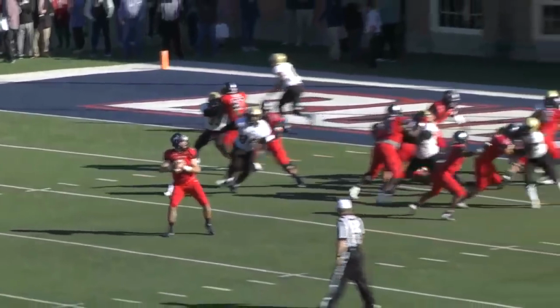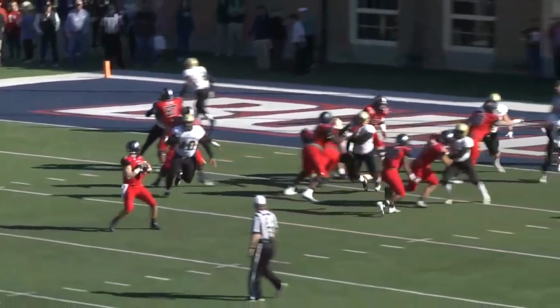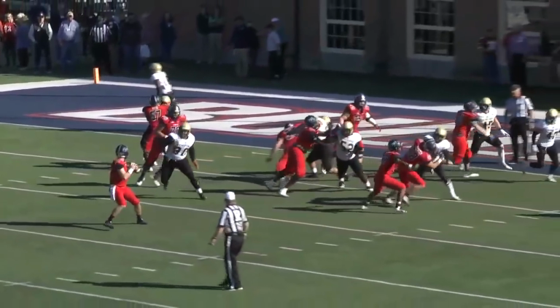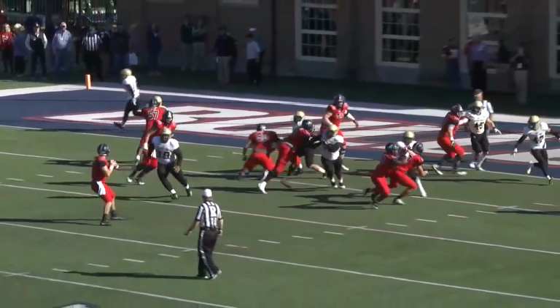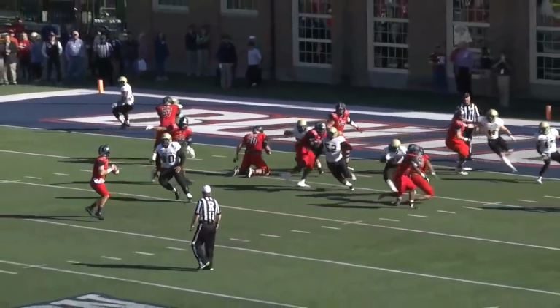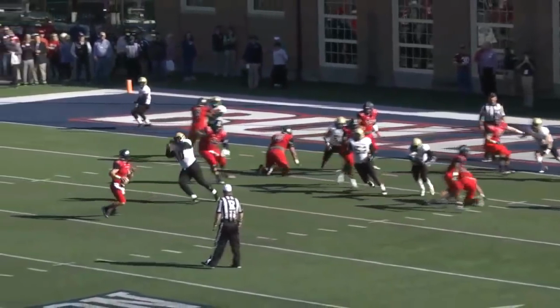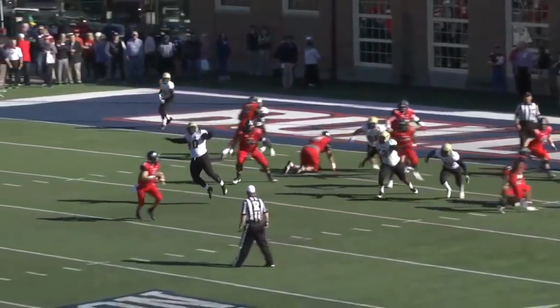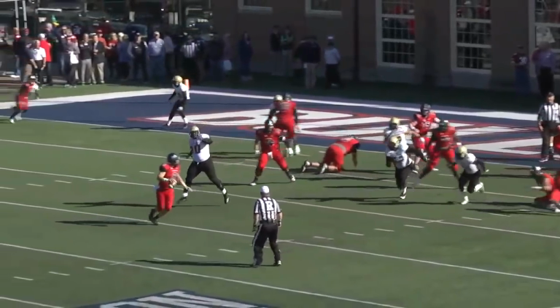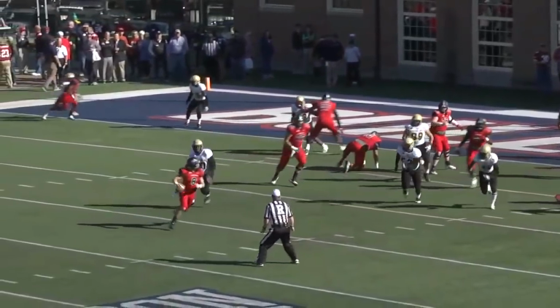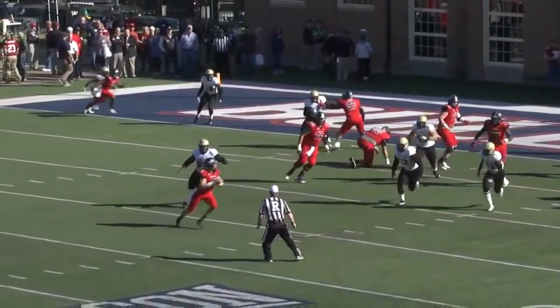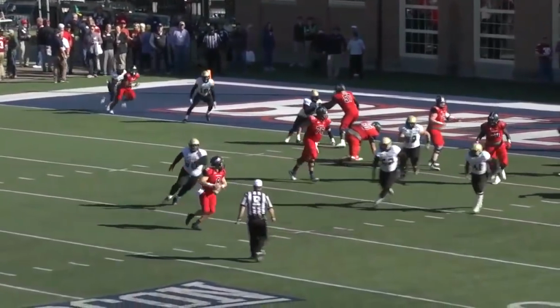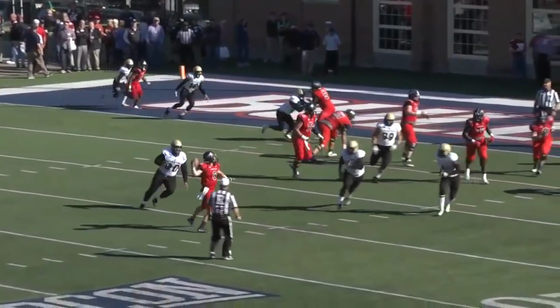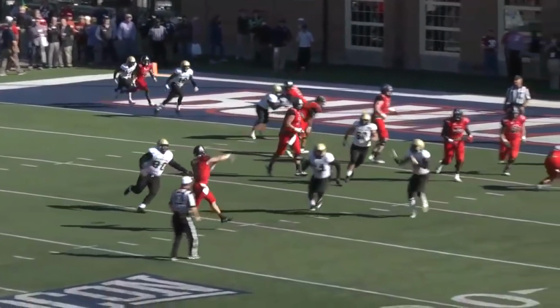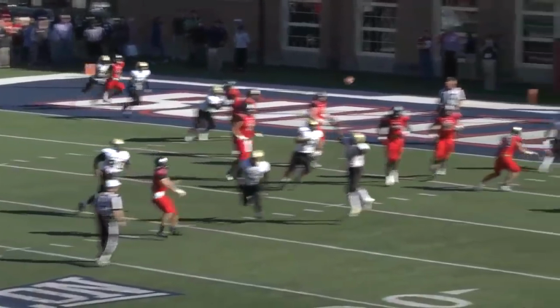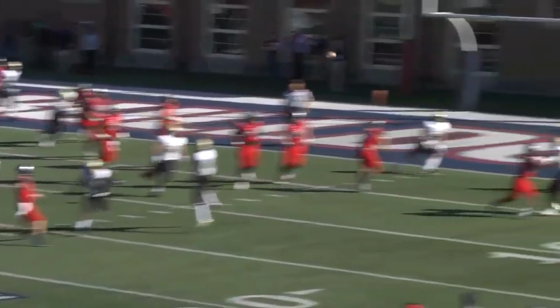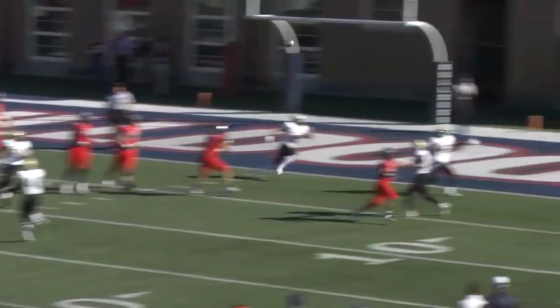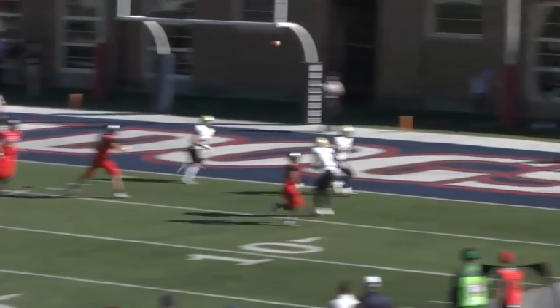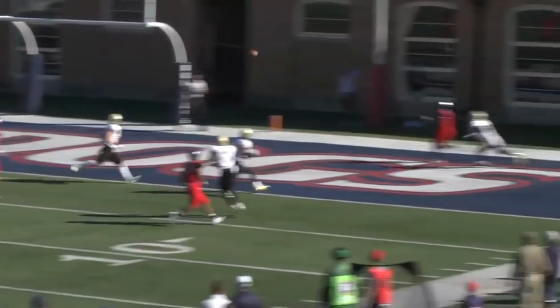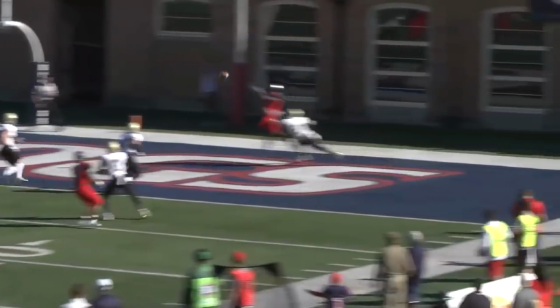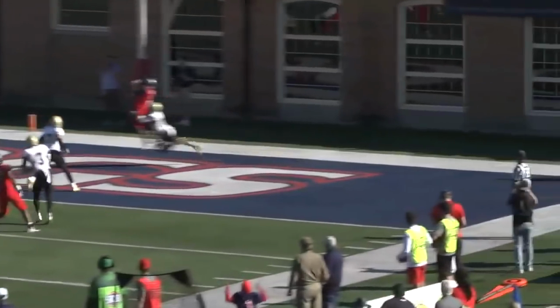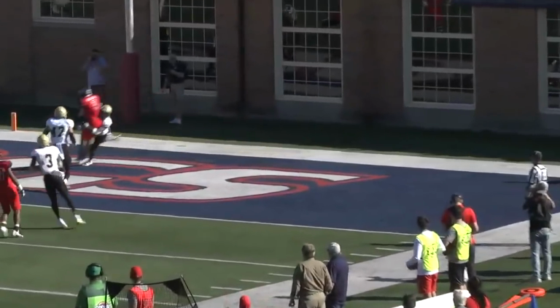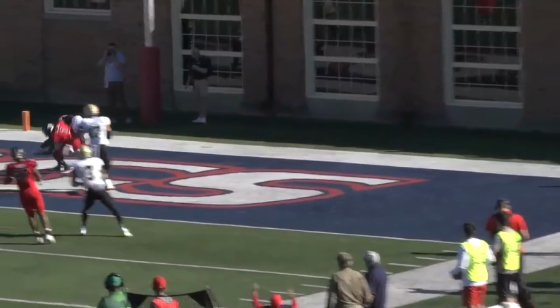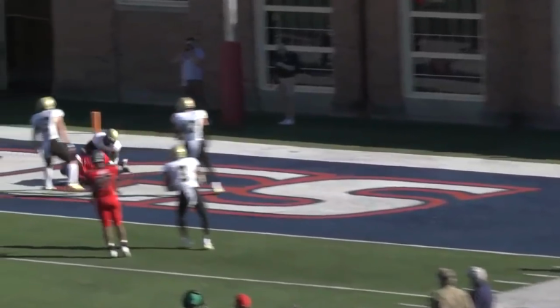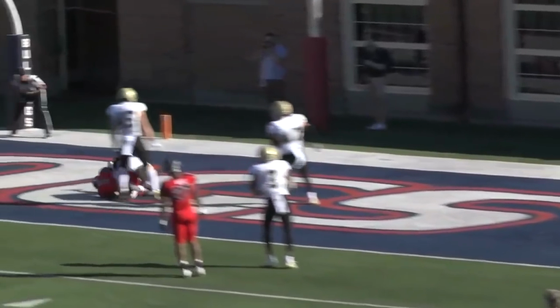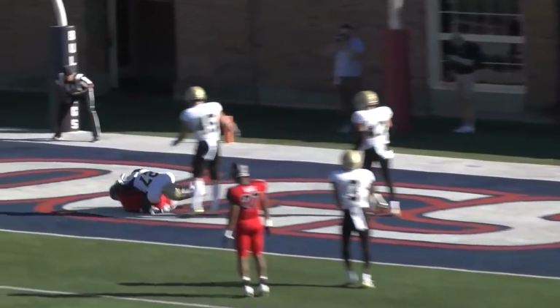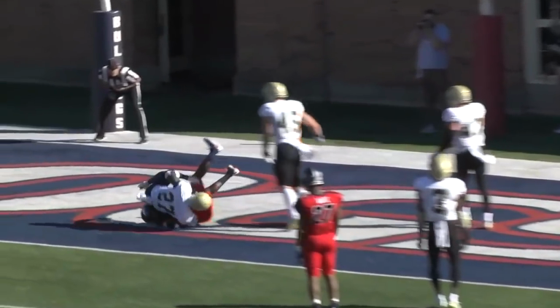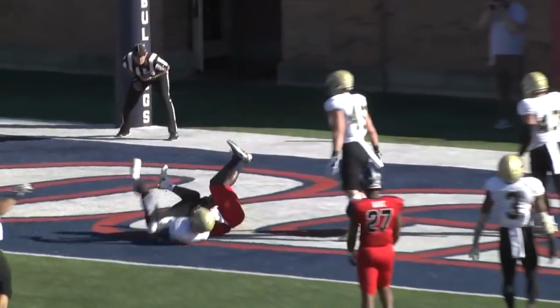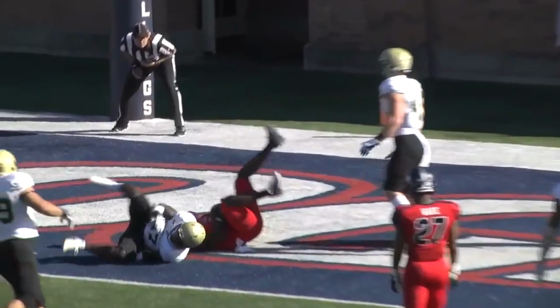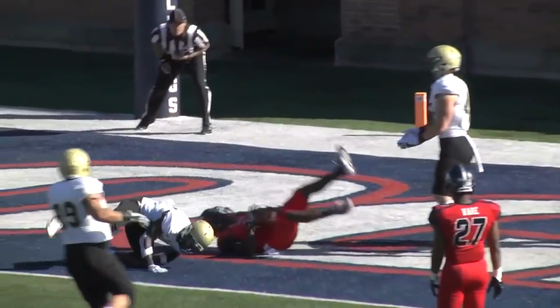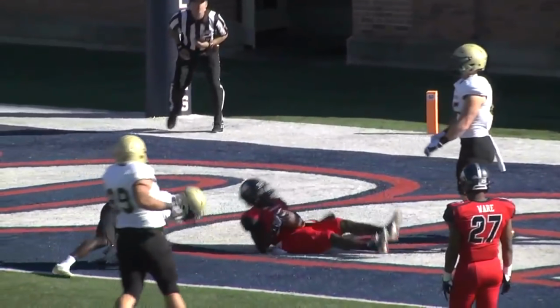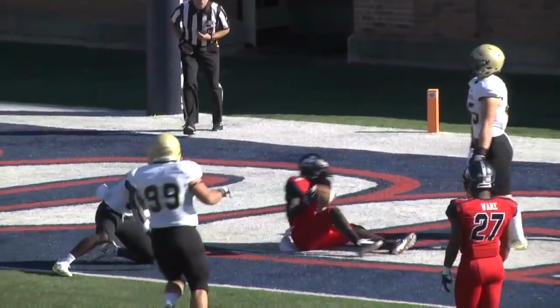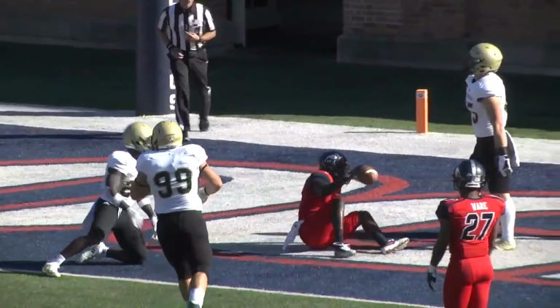Hodges looked at Schelling, it was not there — readjusts and throws back to Schelling for the touchdown!